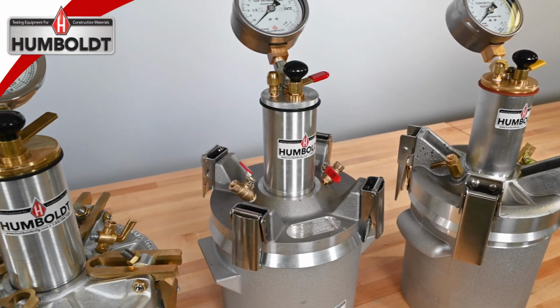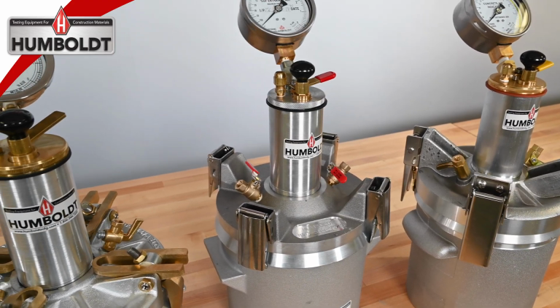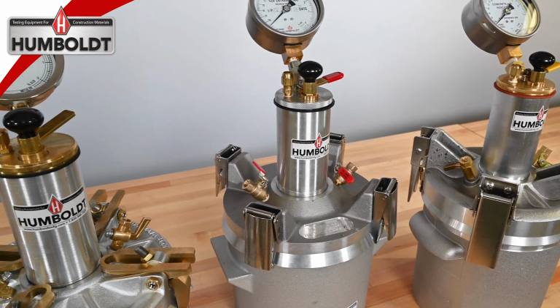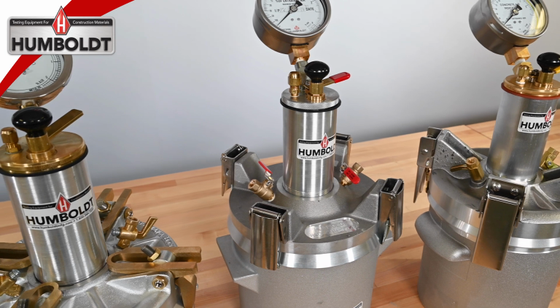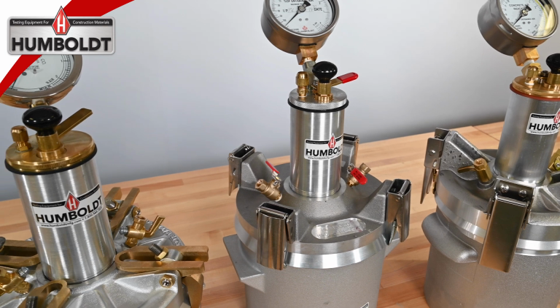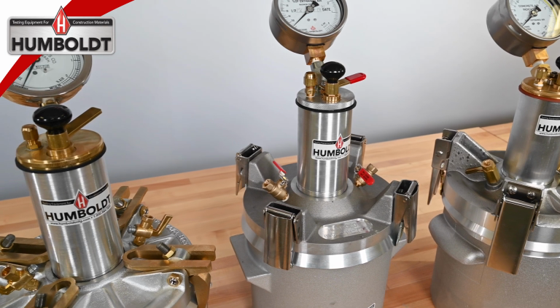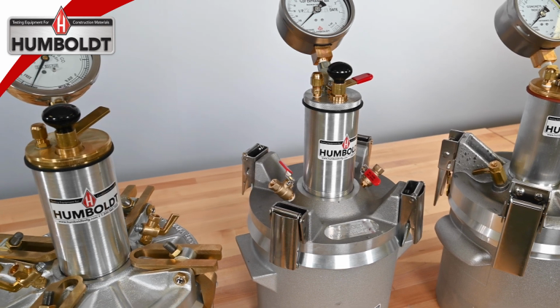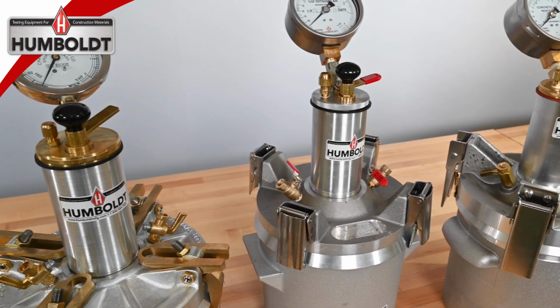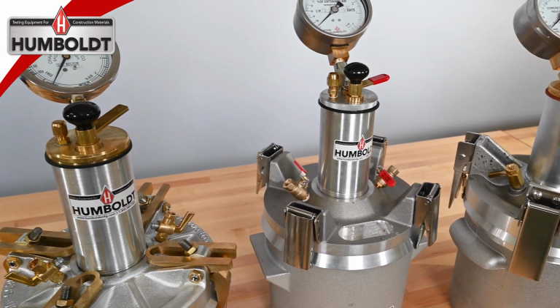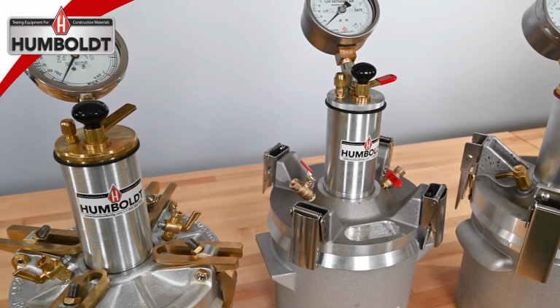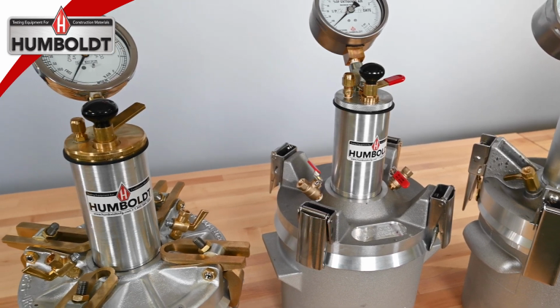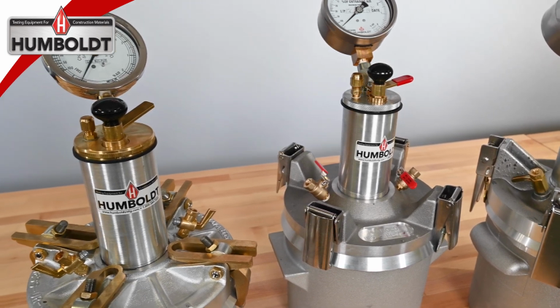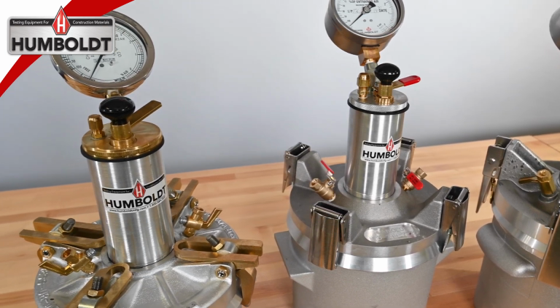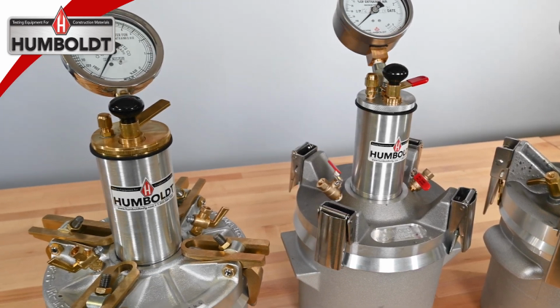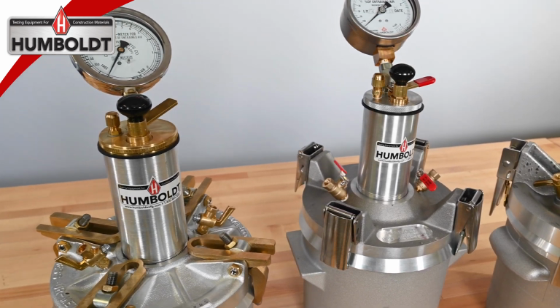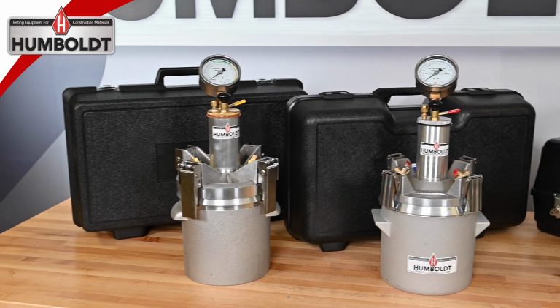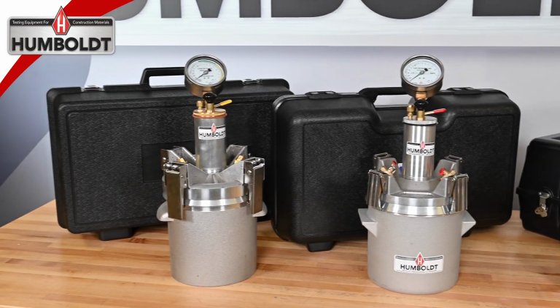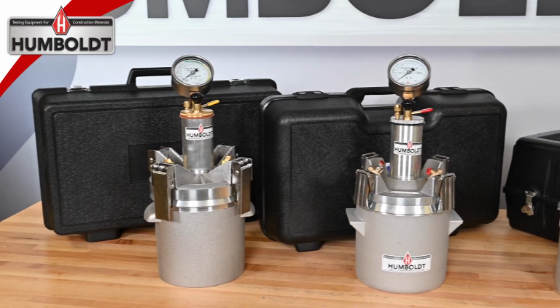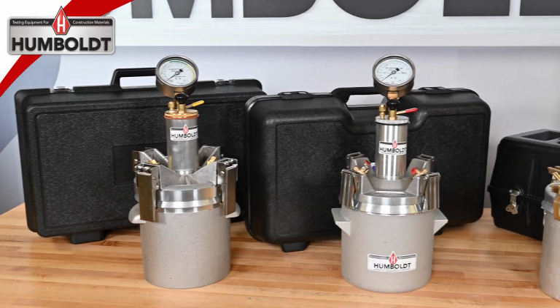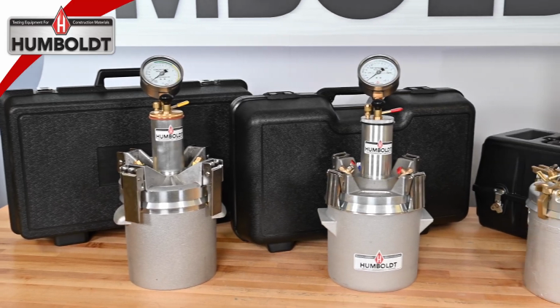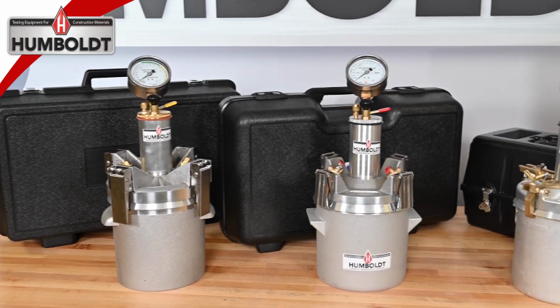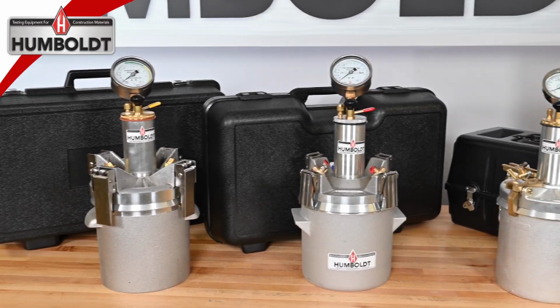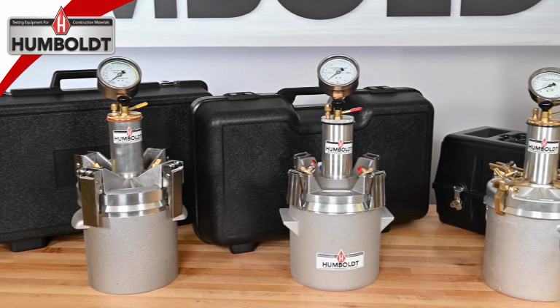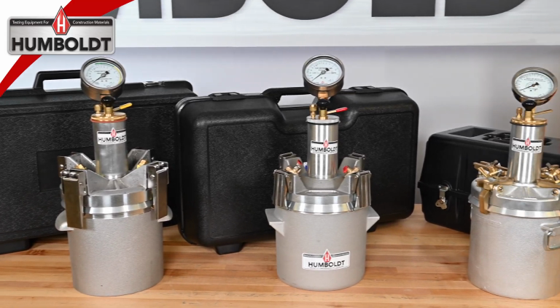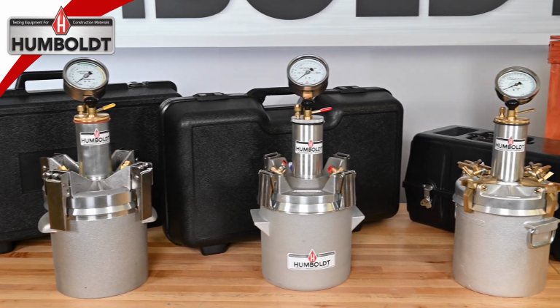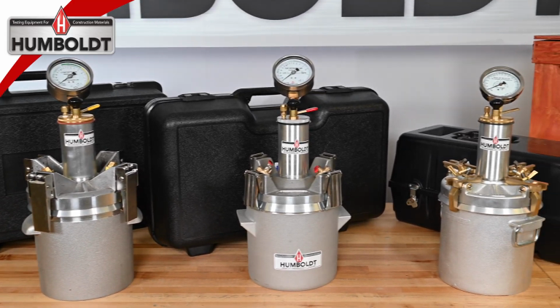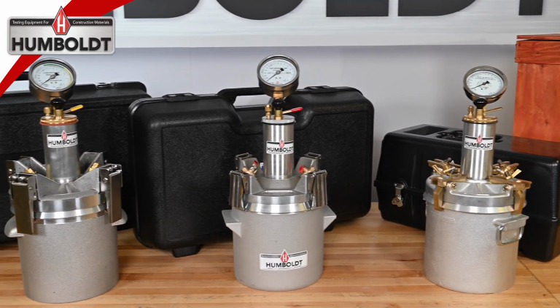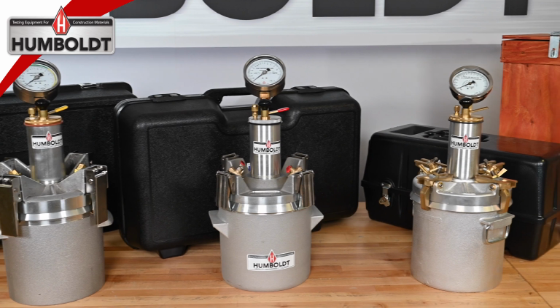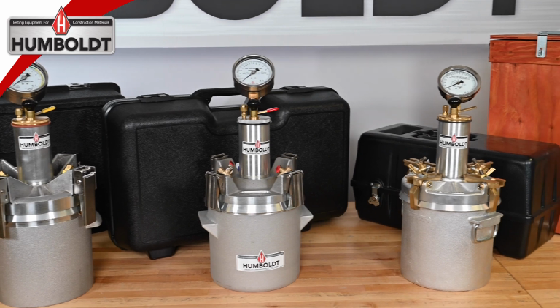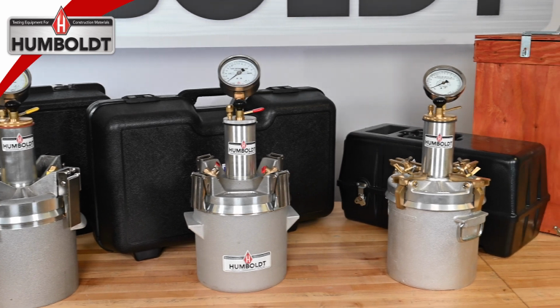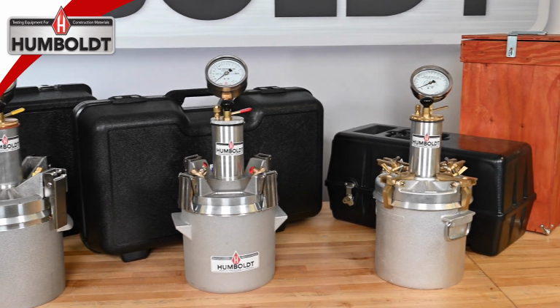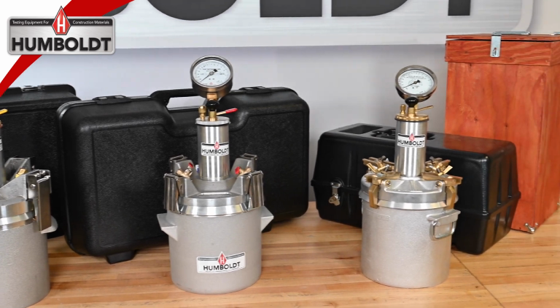Most of our Humboldt air meters include a complete set of calibration accessories. For those that don't come with accessories, they can be purchased separately.